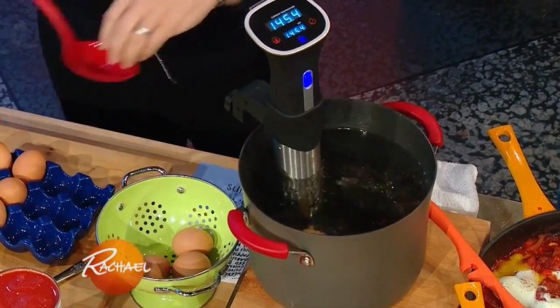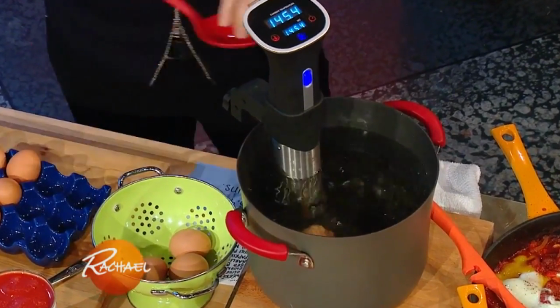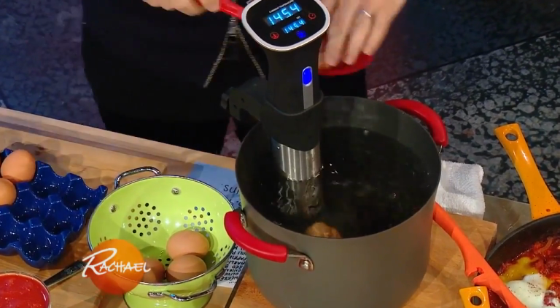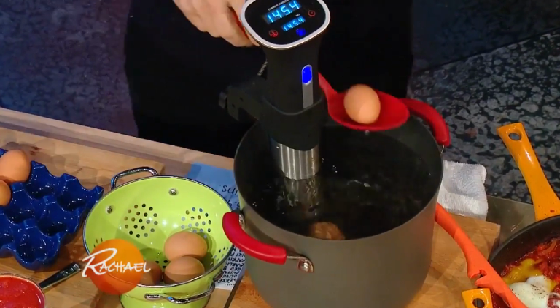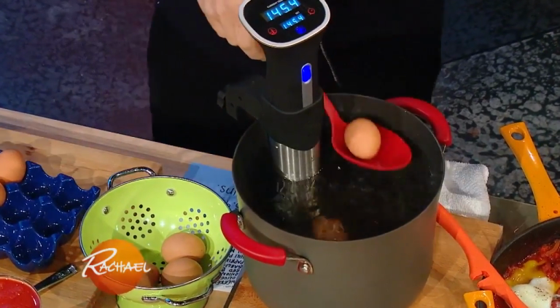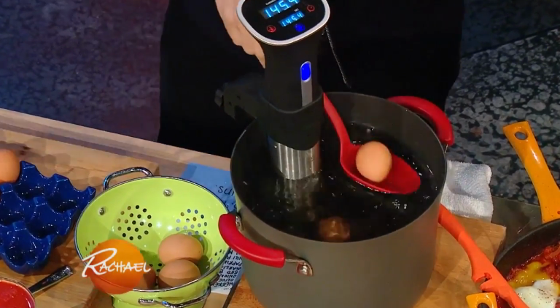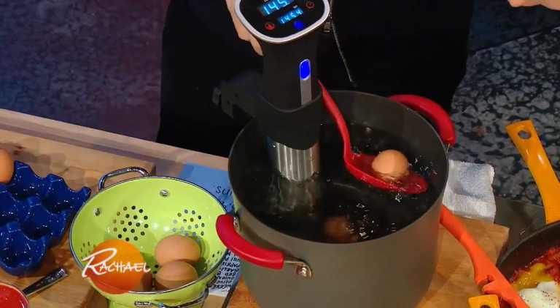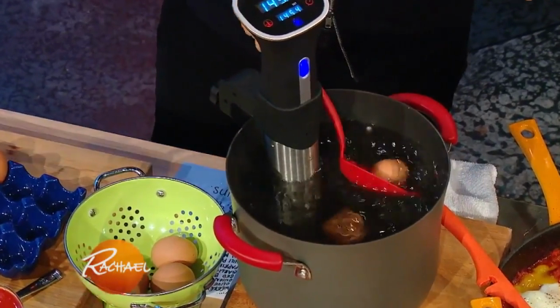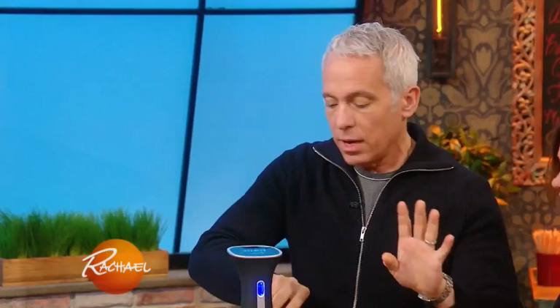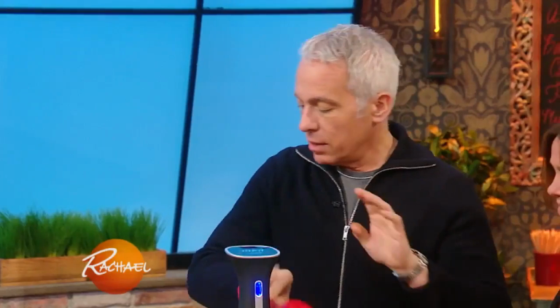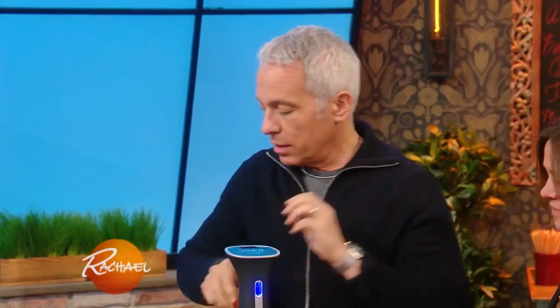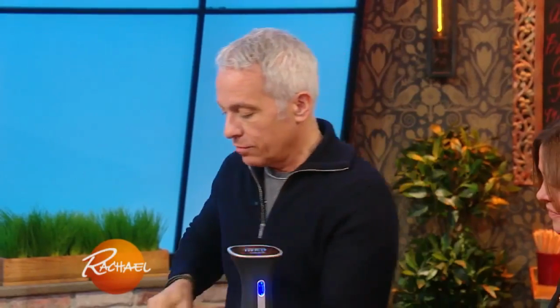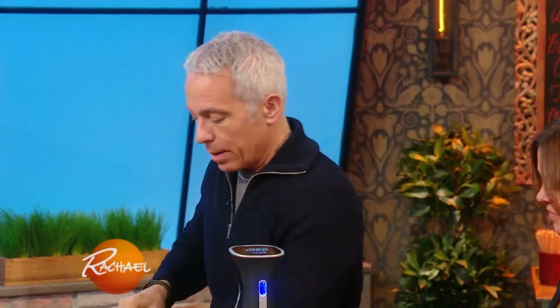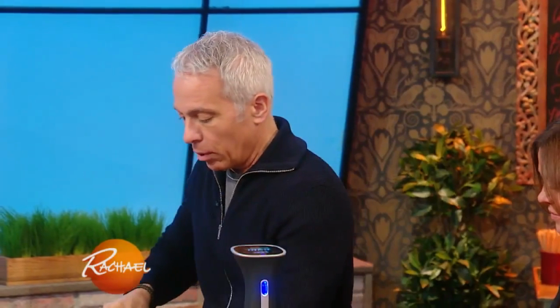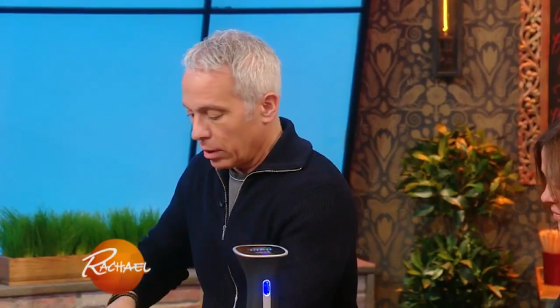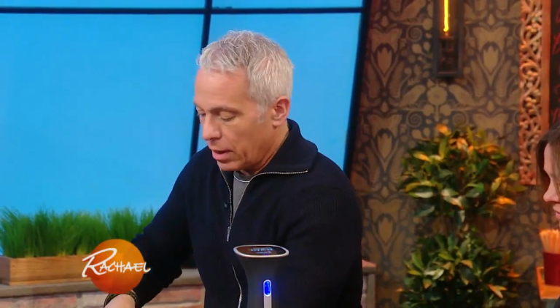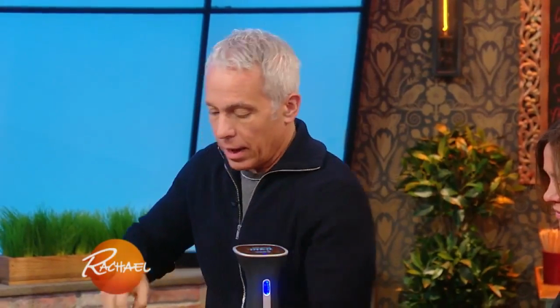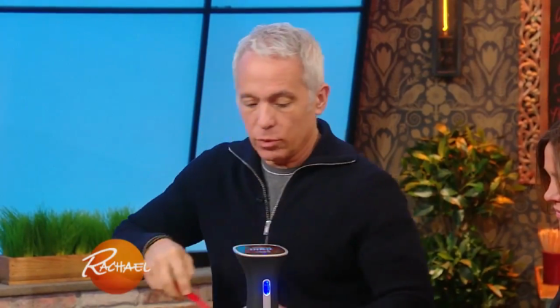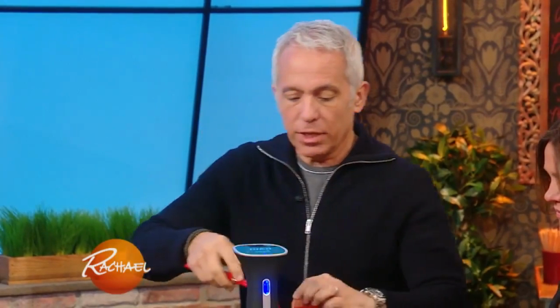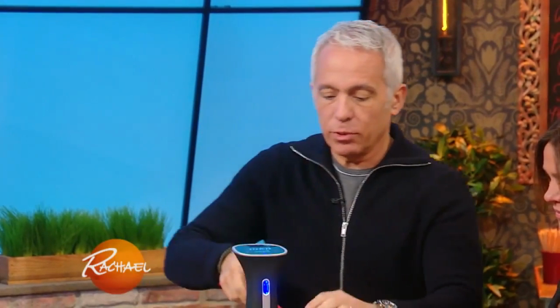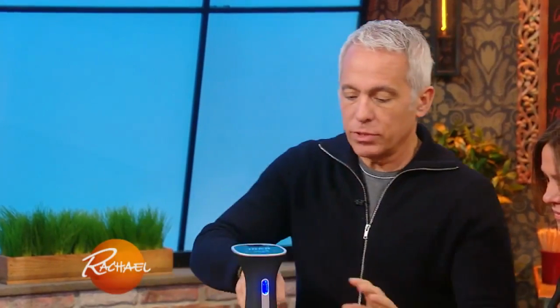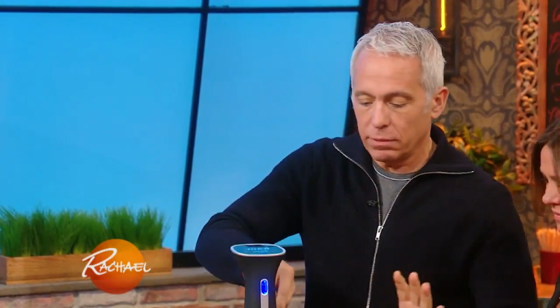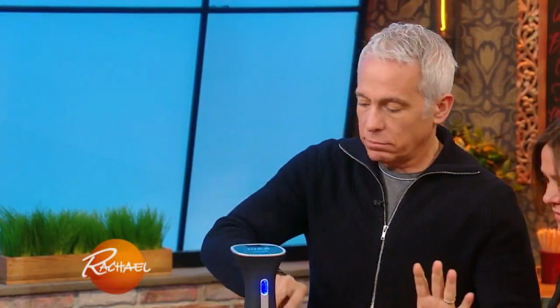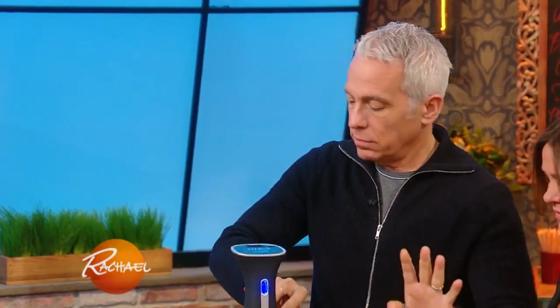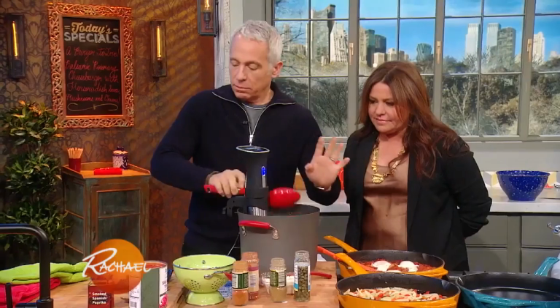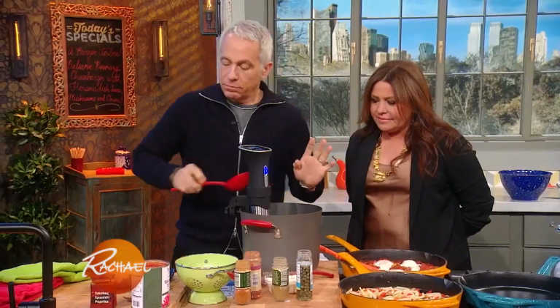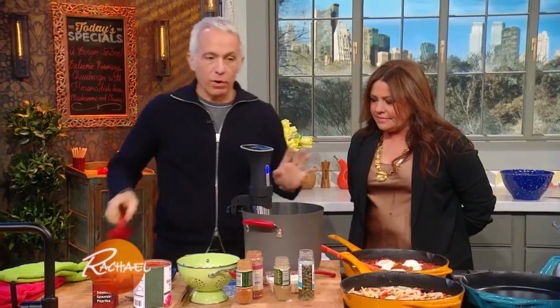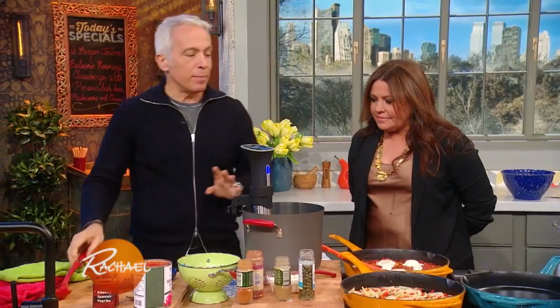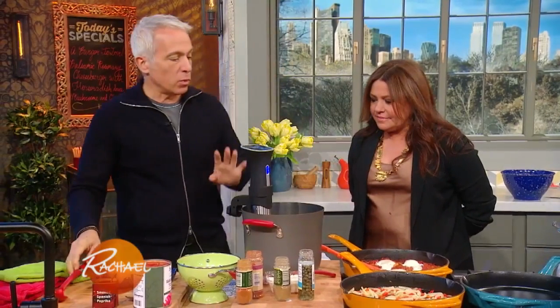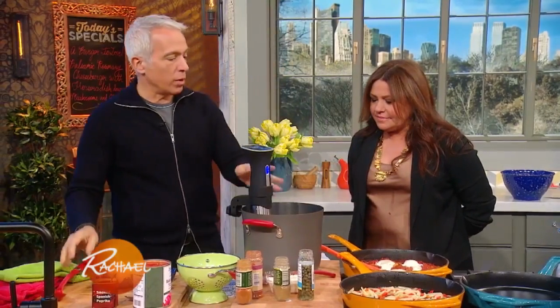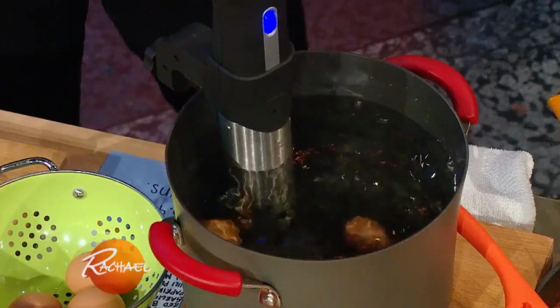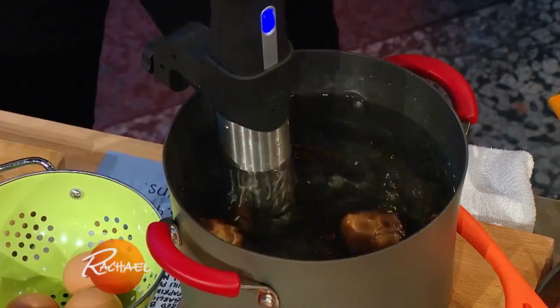We have instructions on all these recipes, and this is from my book. We're just gonna put those in — 45 minutes at 145 degrees.